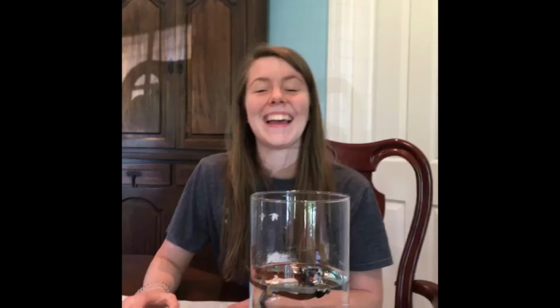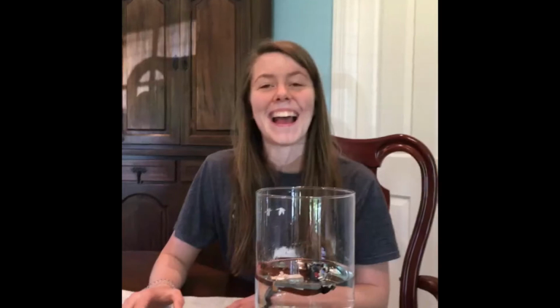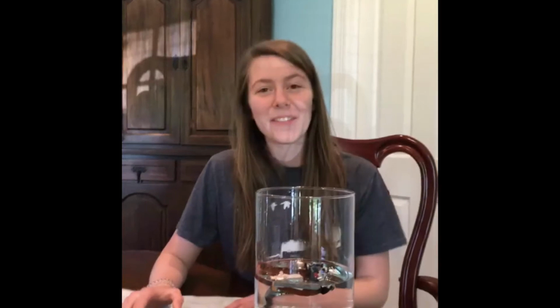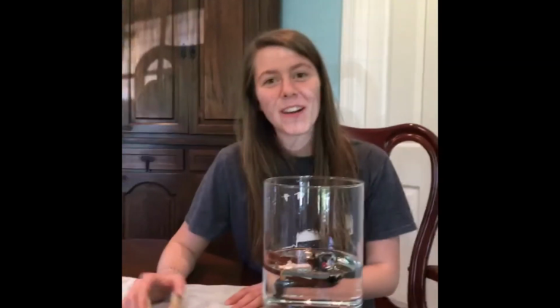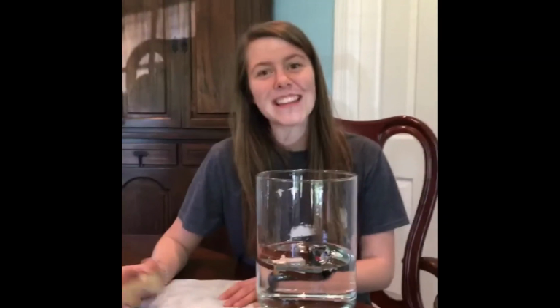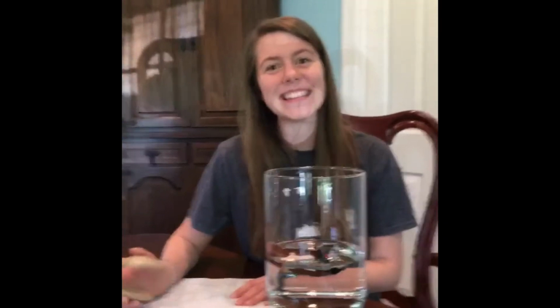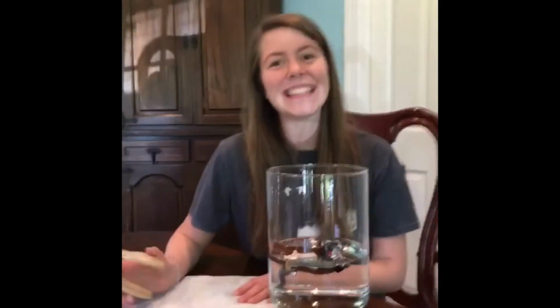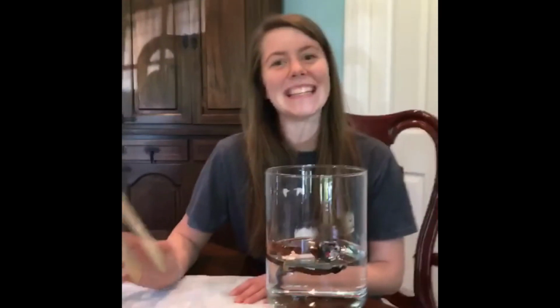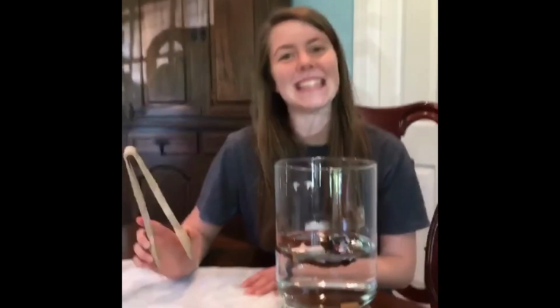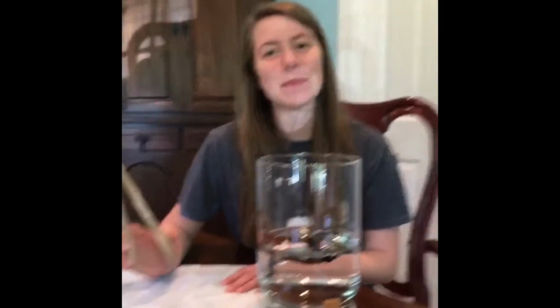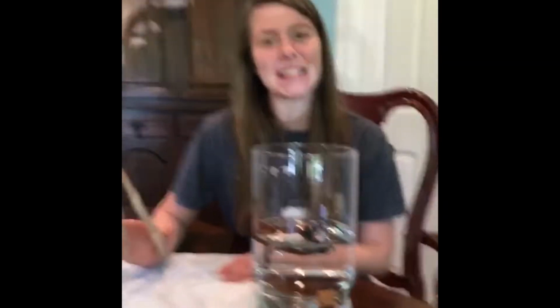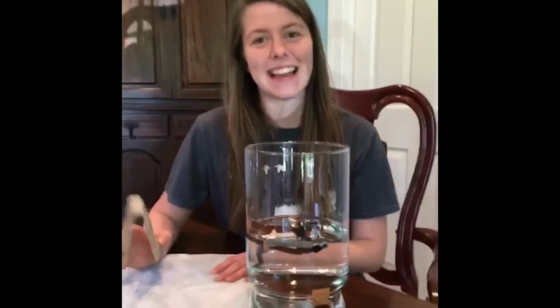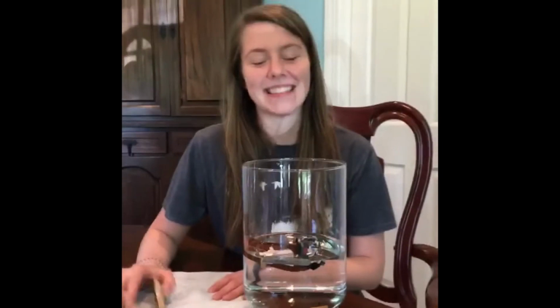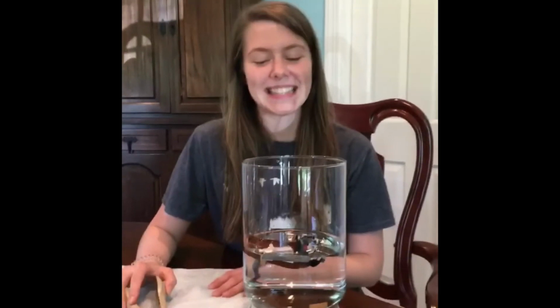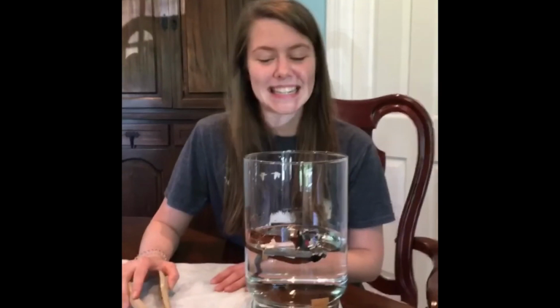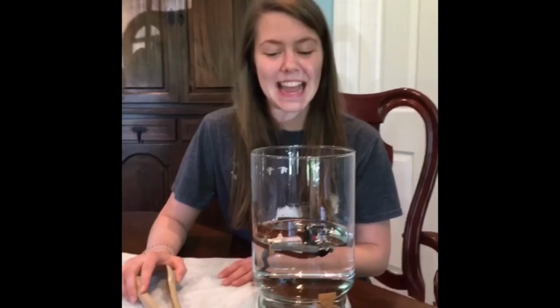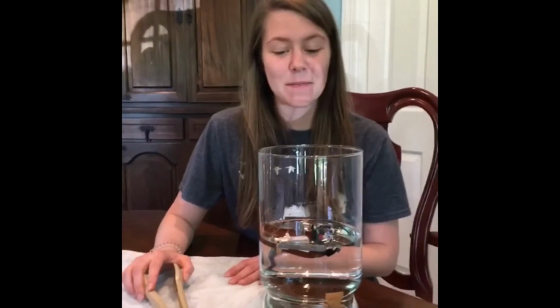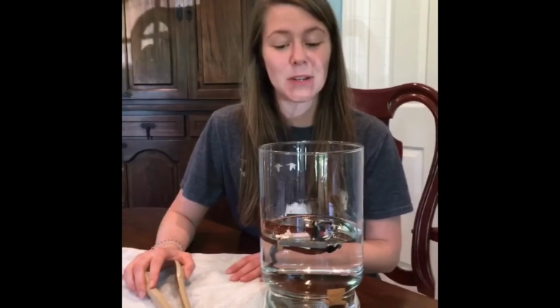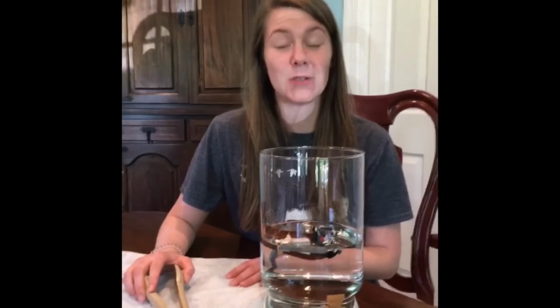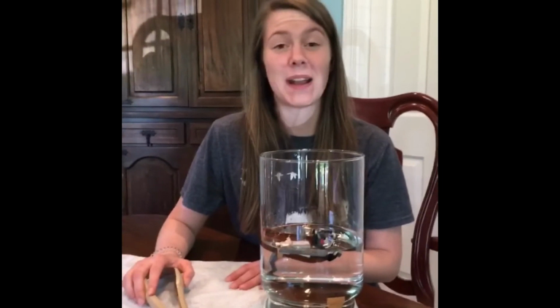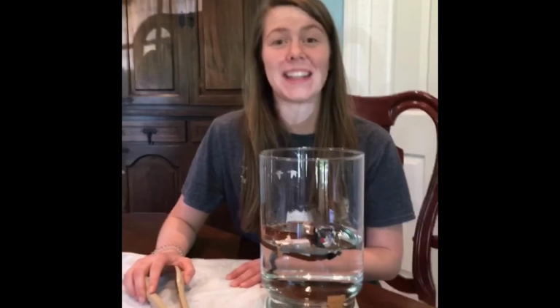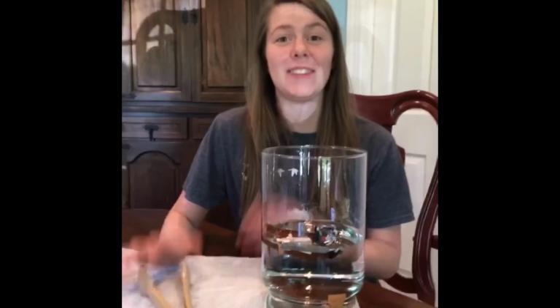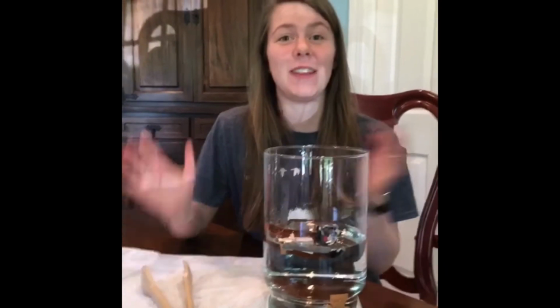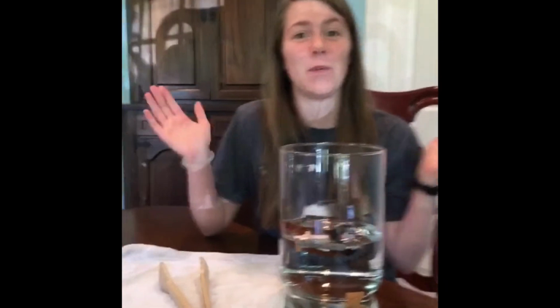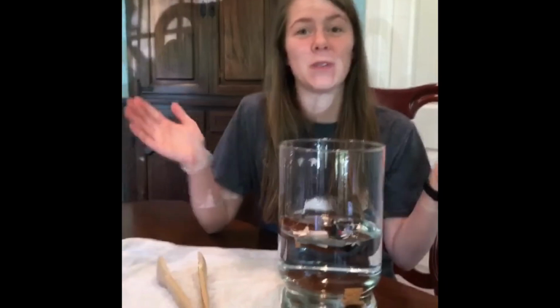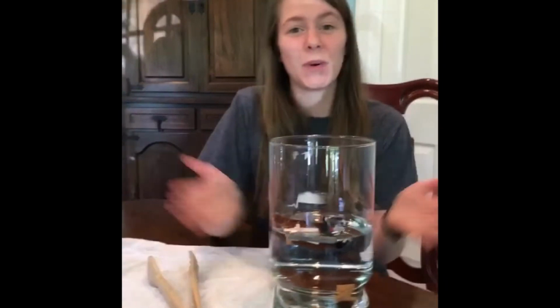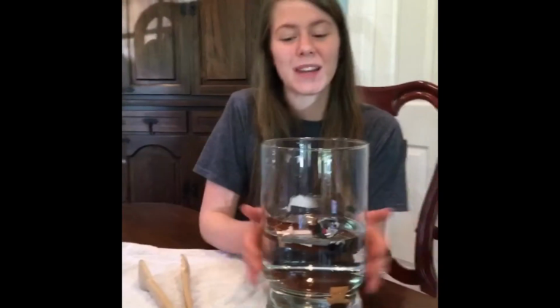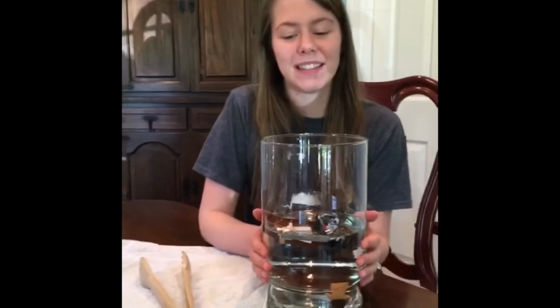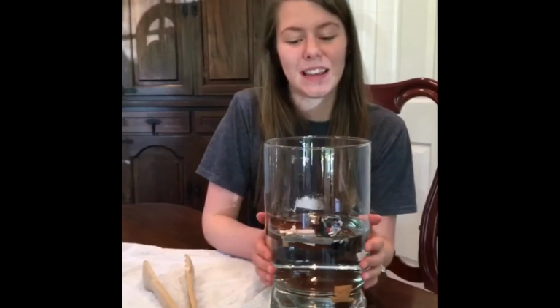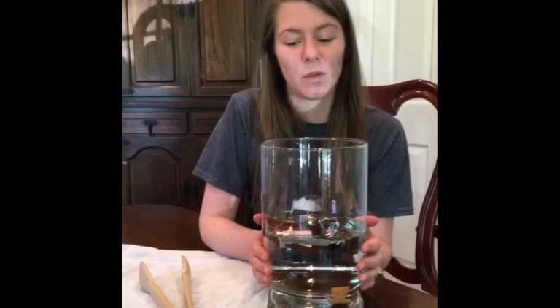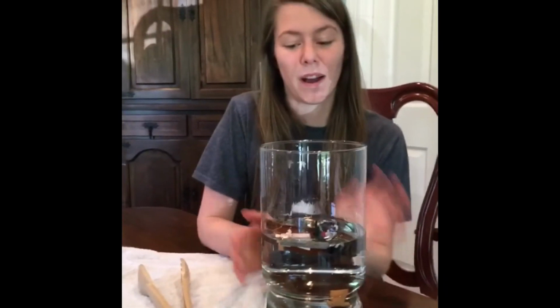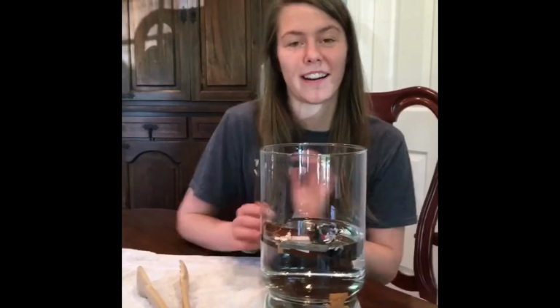Hi friends, it's Ms. Lounds. Today I'm going to do an activity with toys and water.